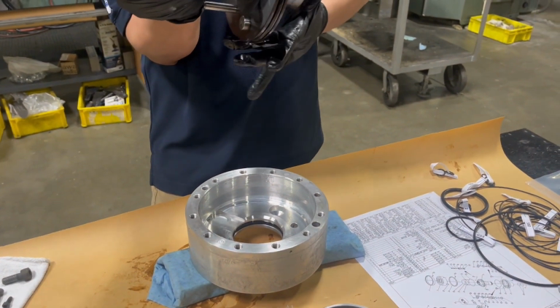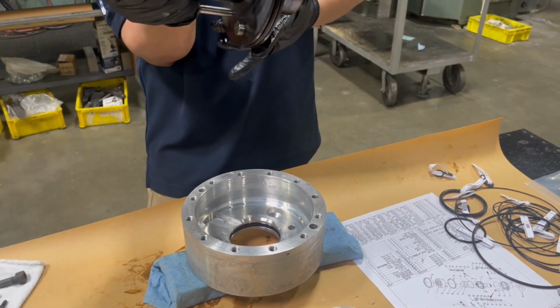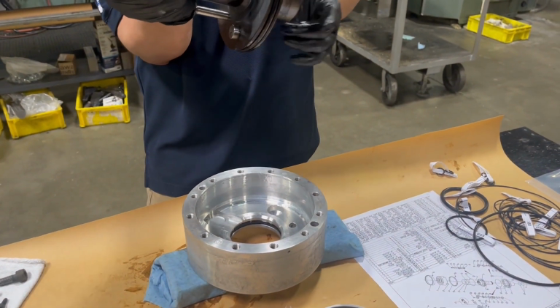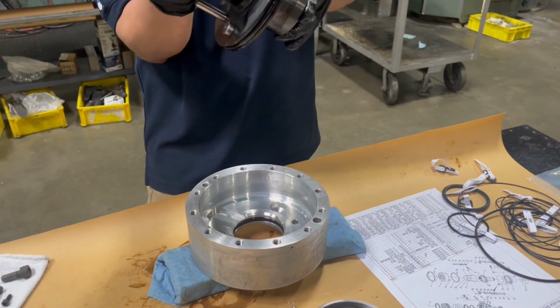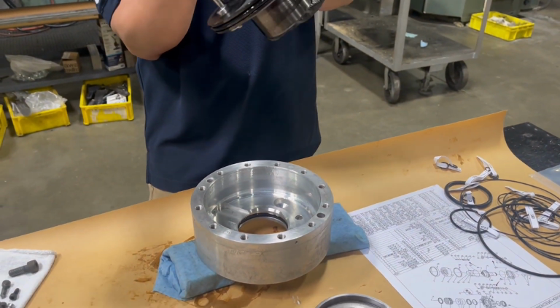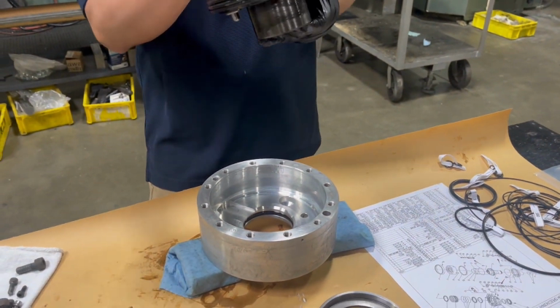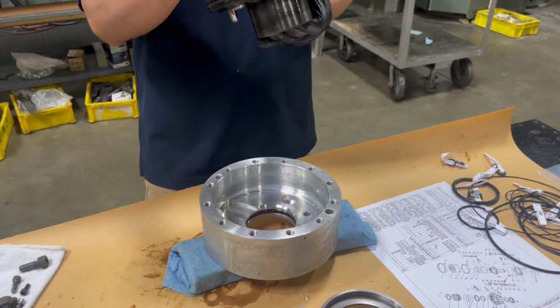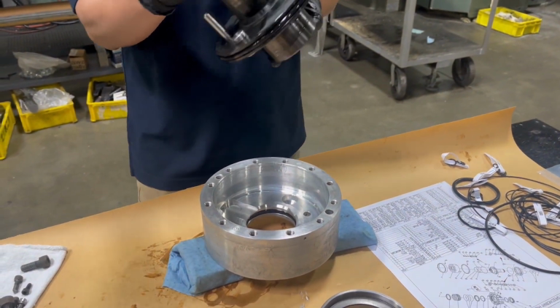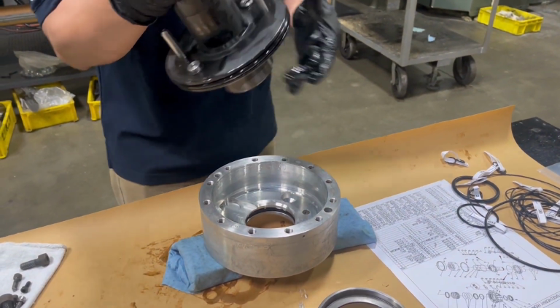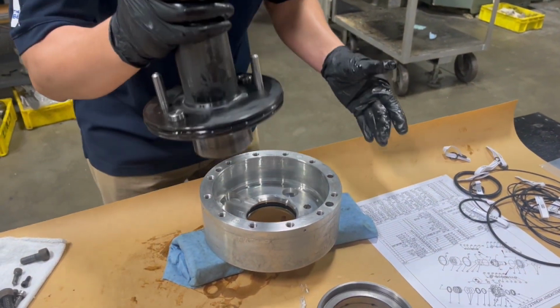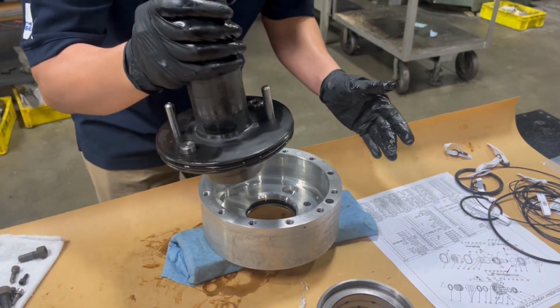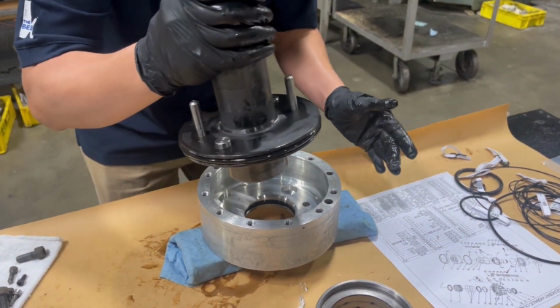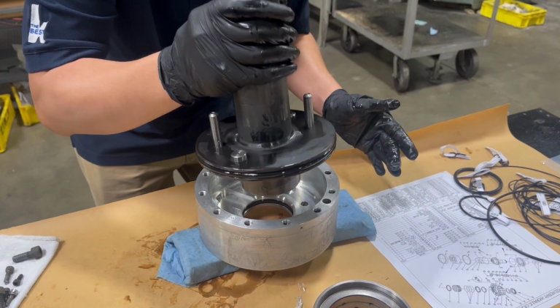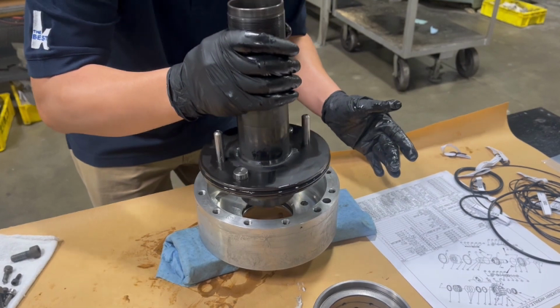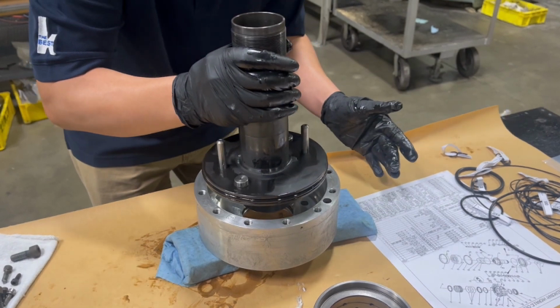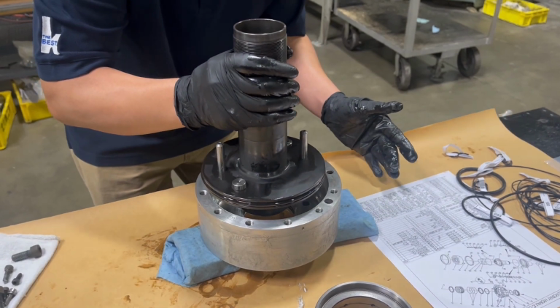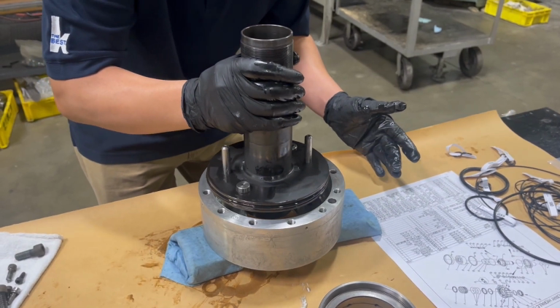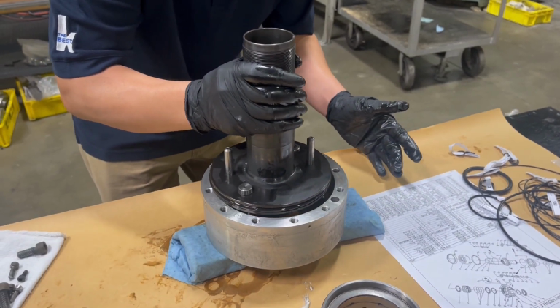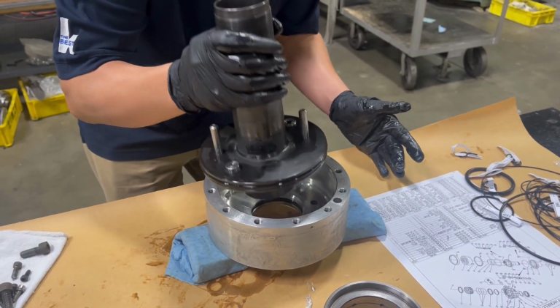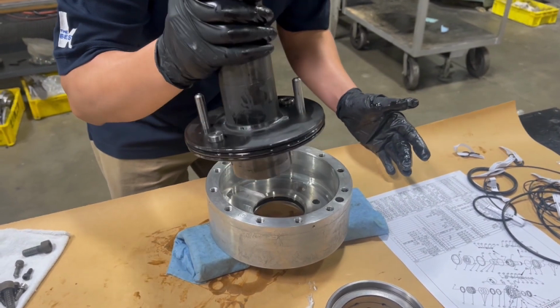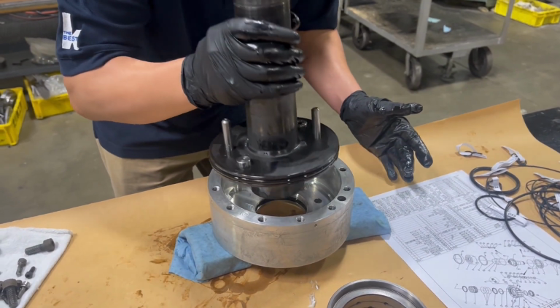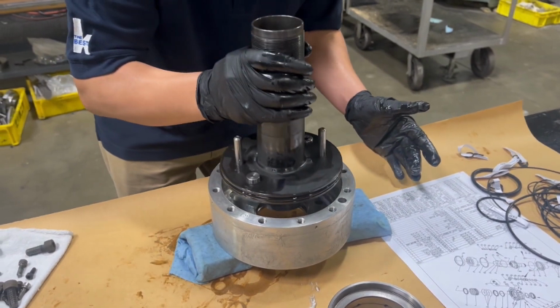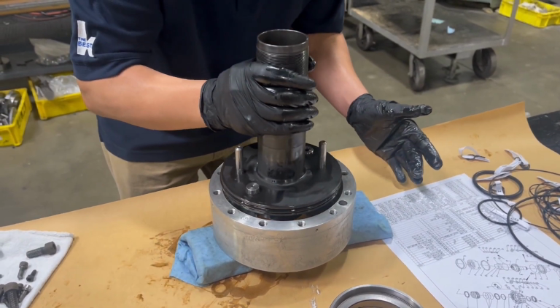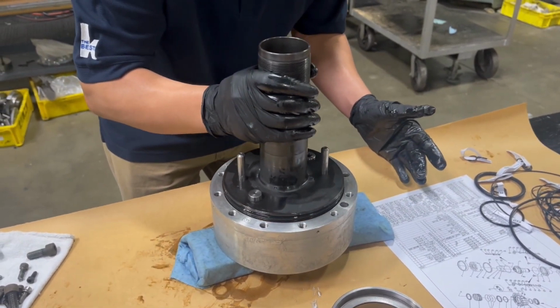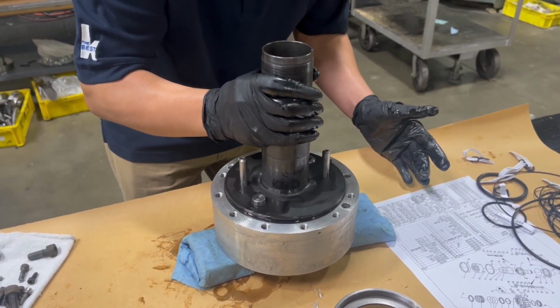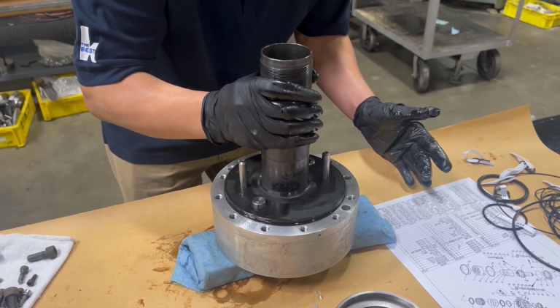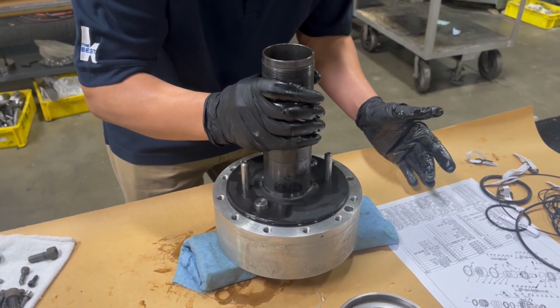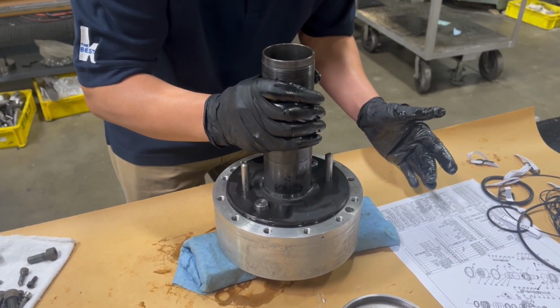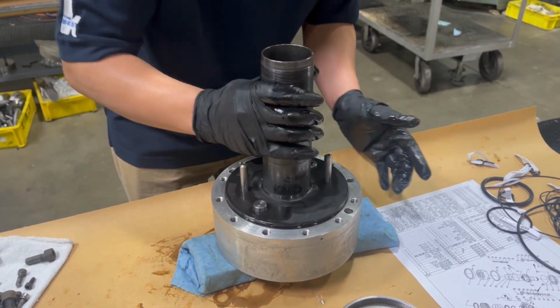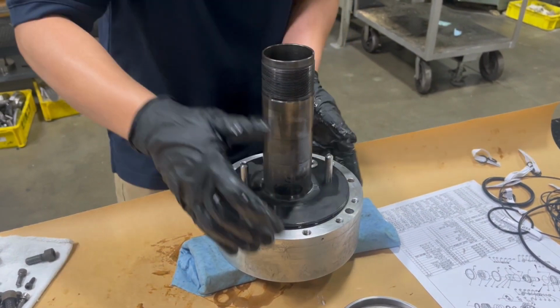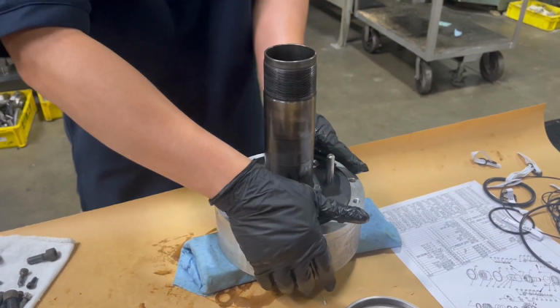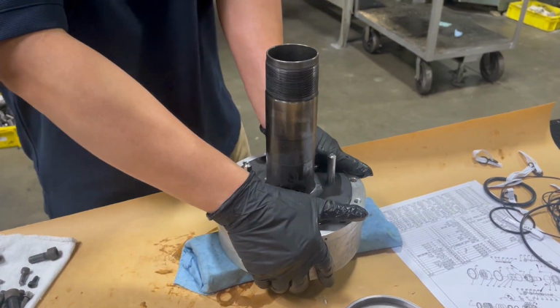The piston then gets installed into the cylinder chamber, making sure the guide pins are lined up with the receiving holes in the cylinder chamber.